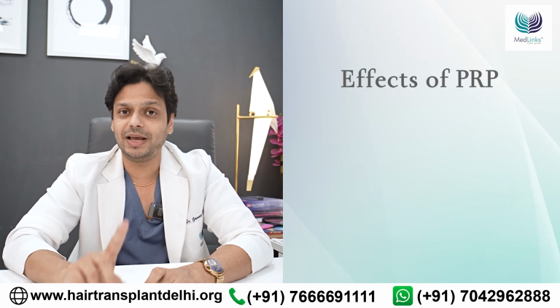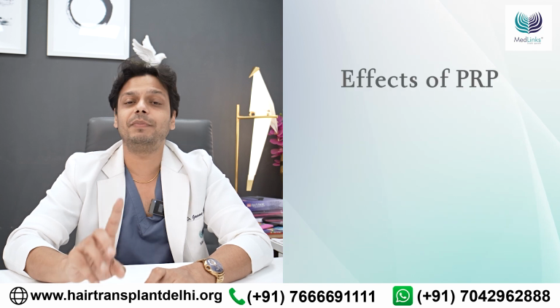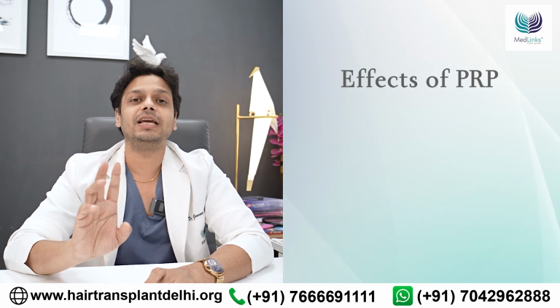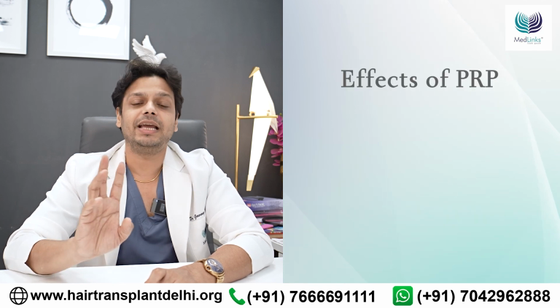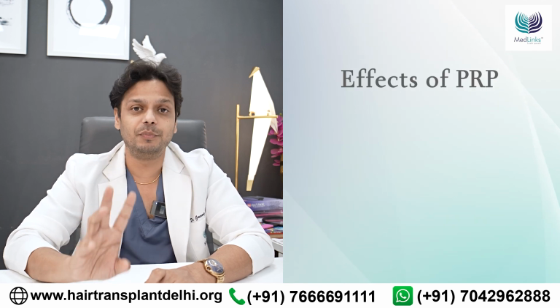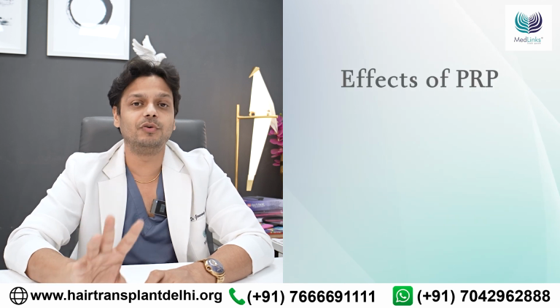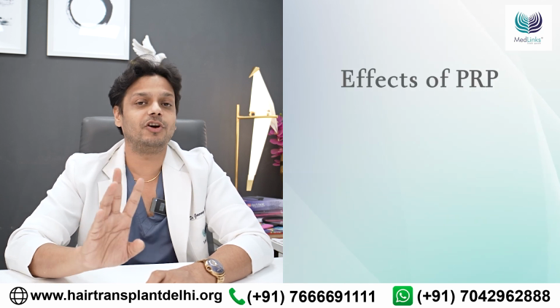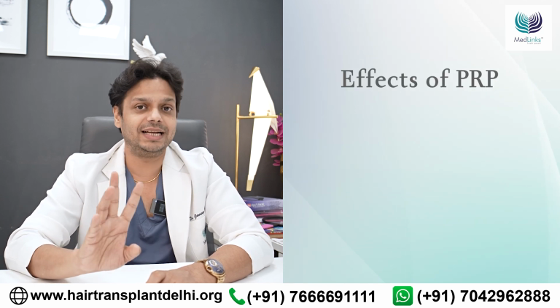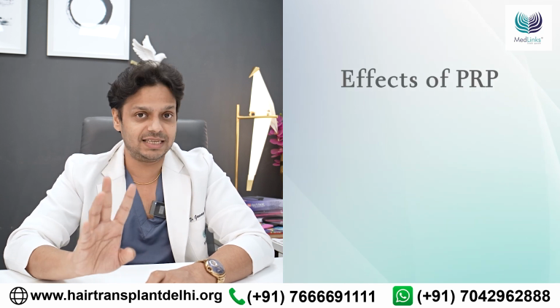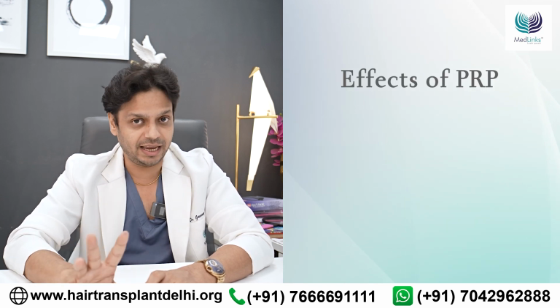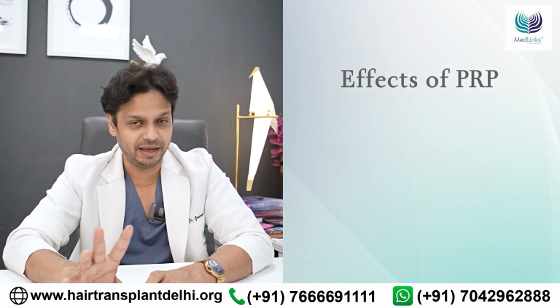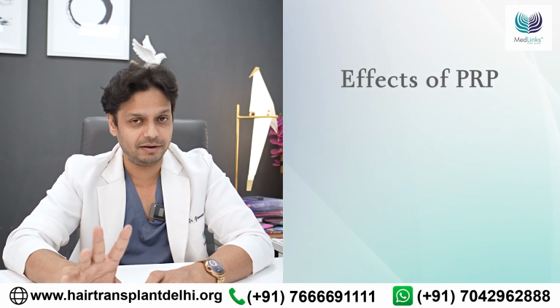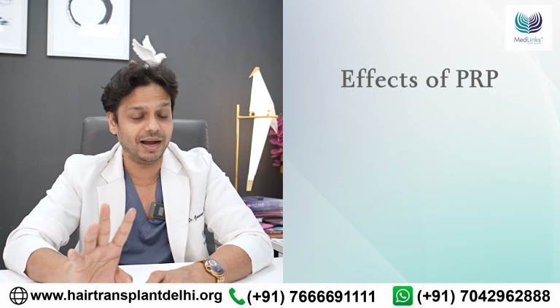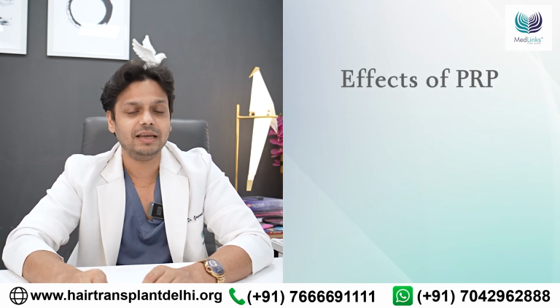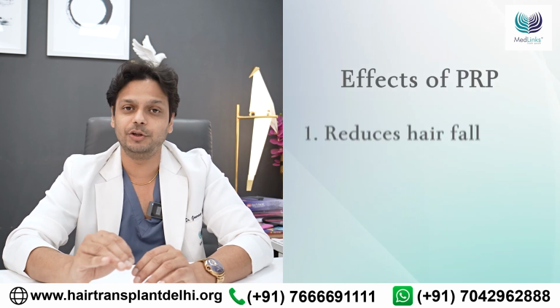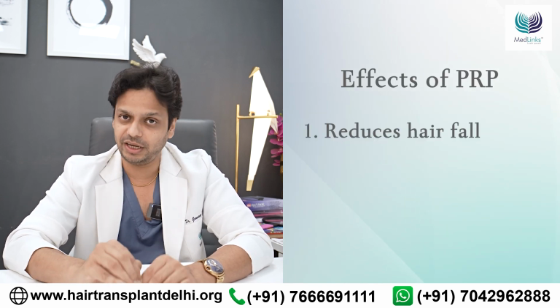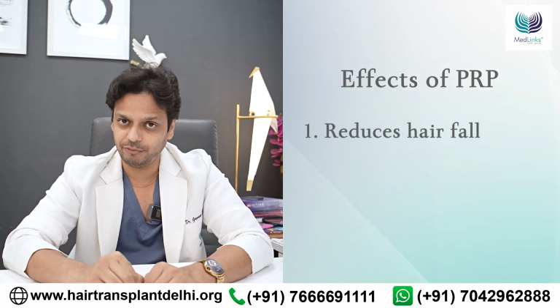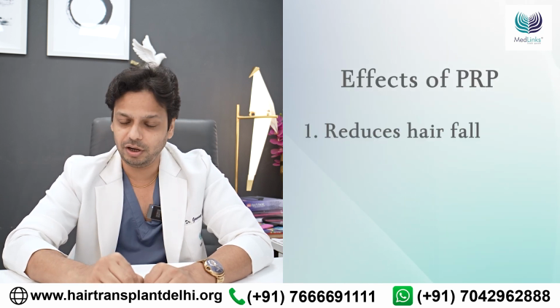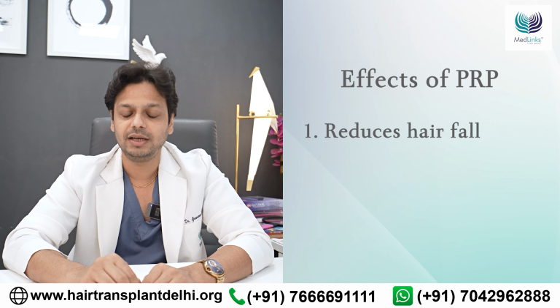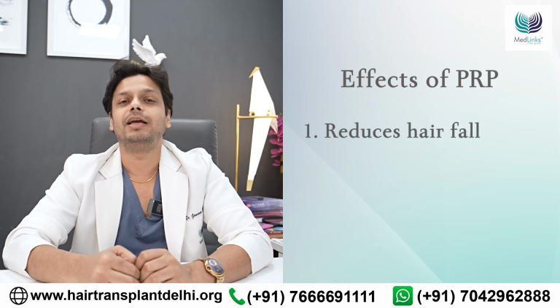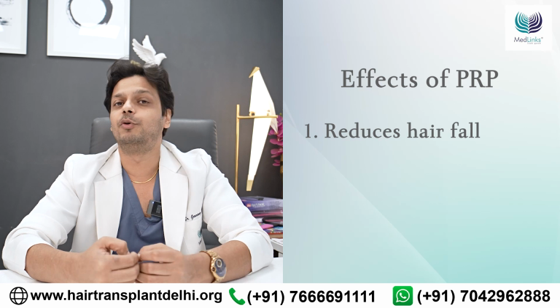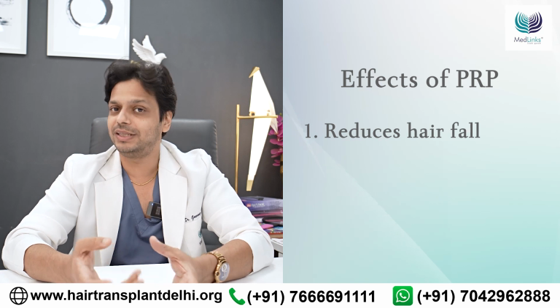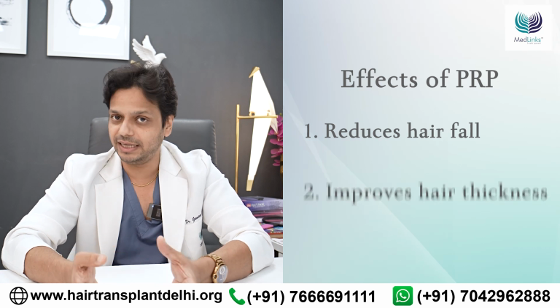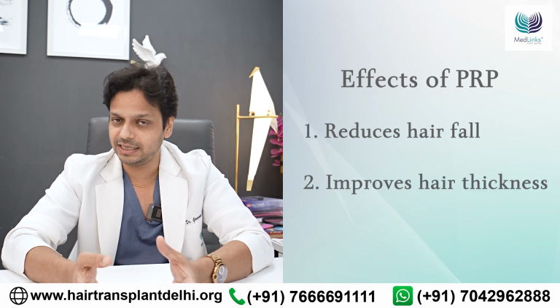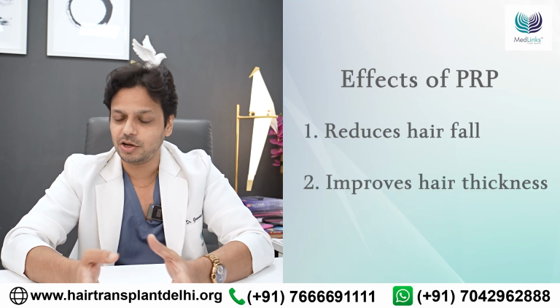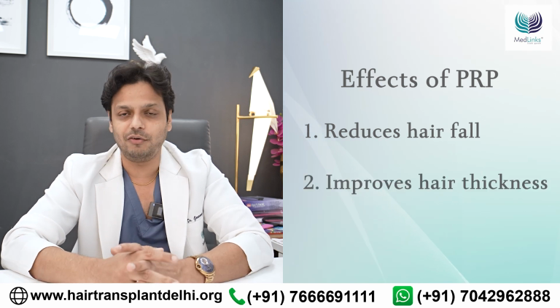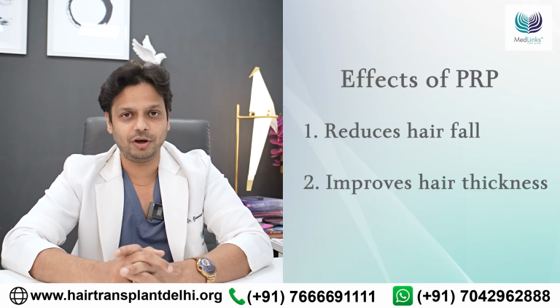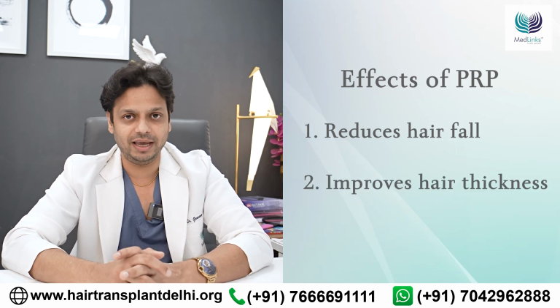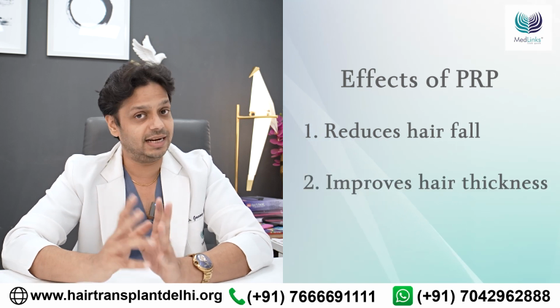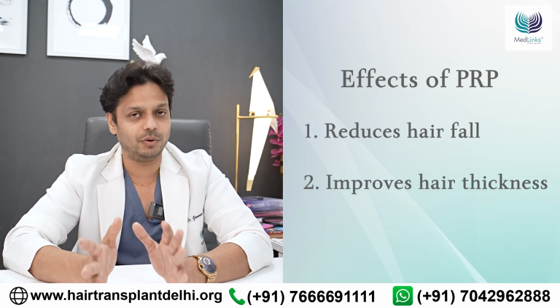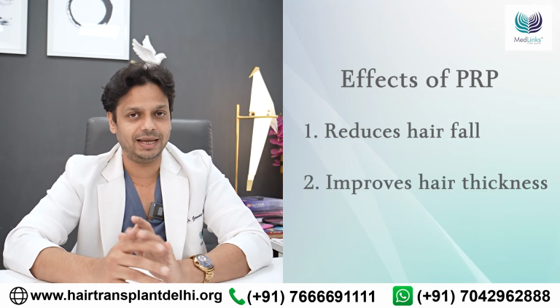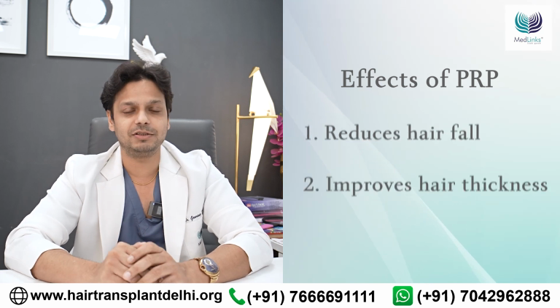PRP improves your existing hair by reducing hair fall and improving the thickness of your hair. That's how it helps.